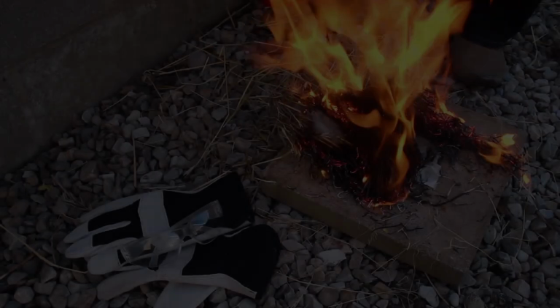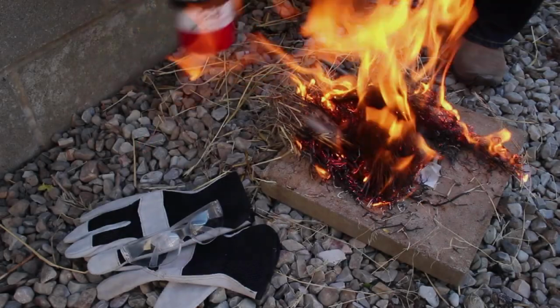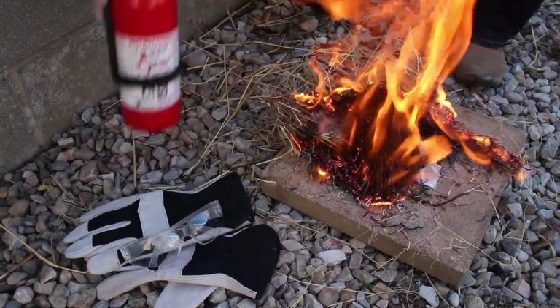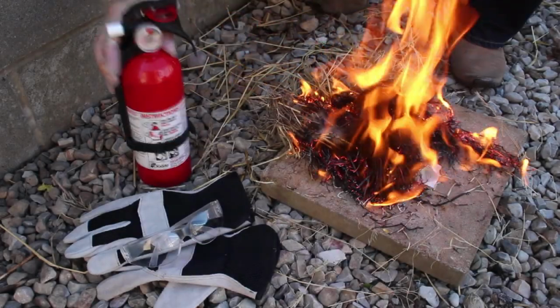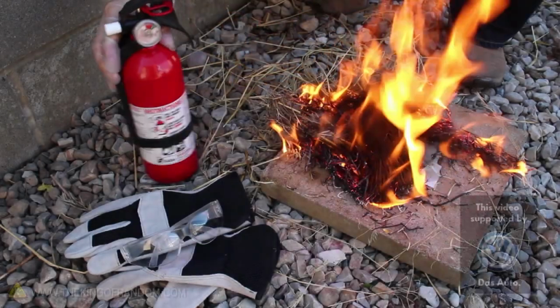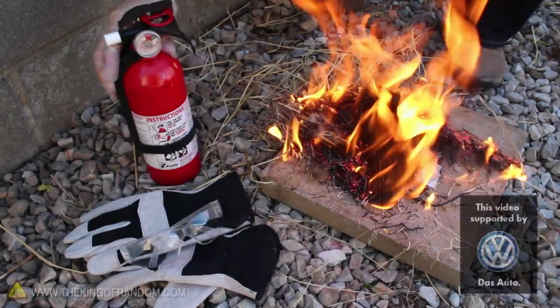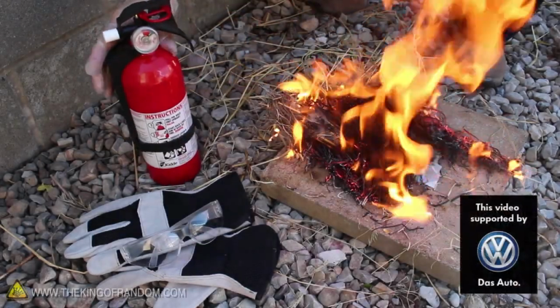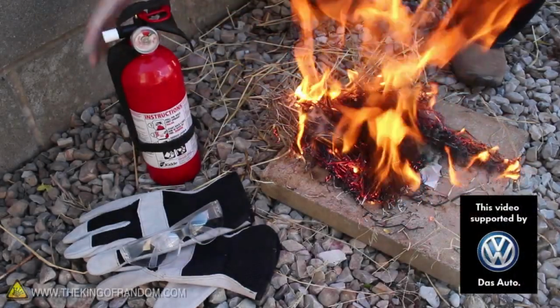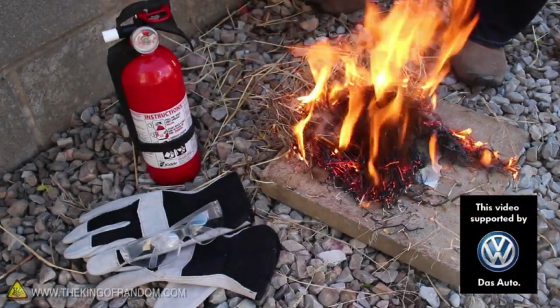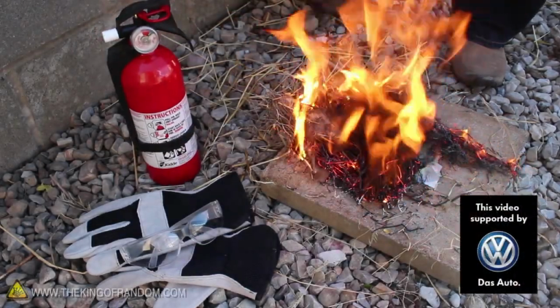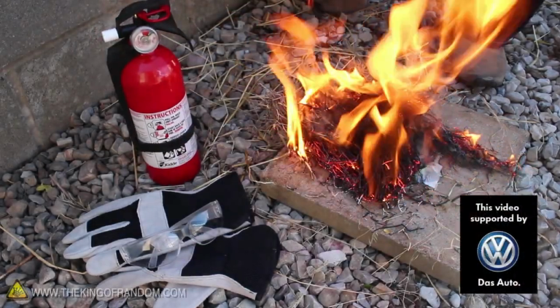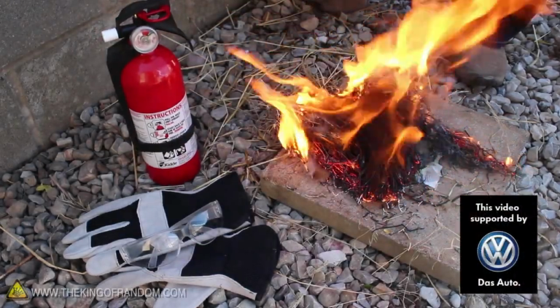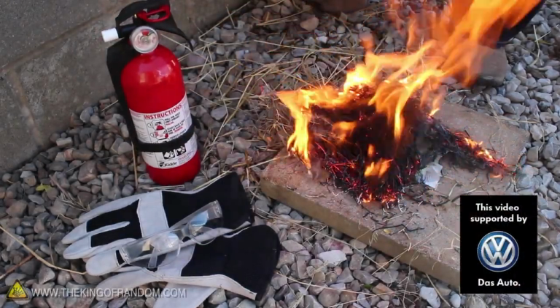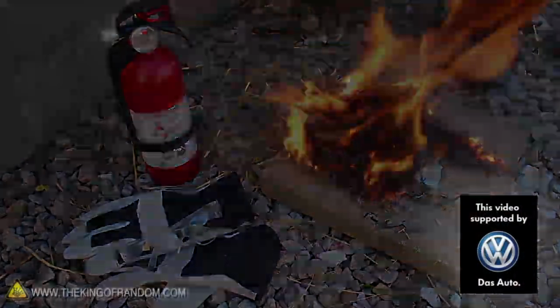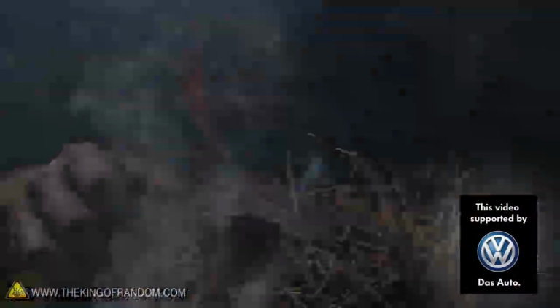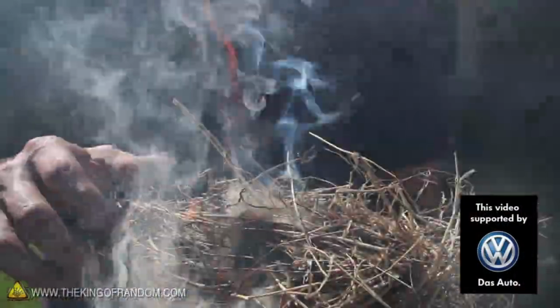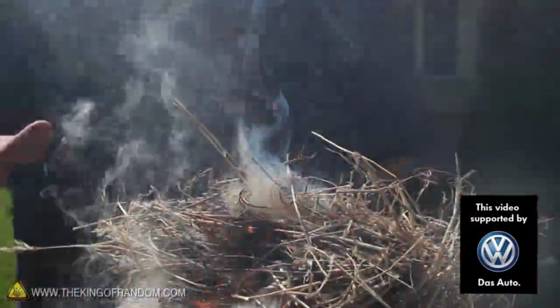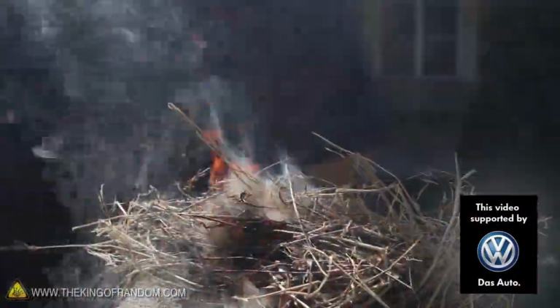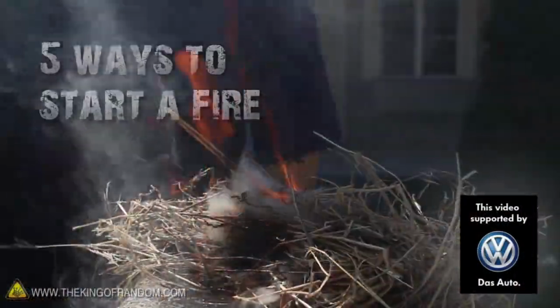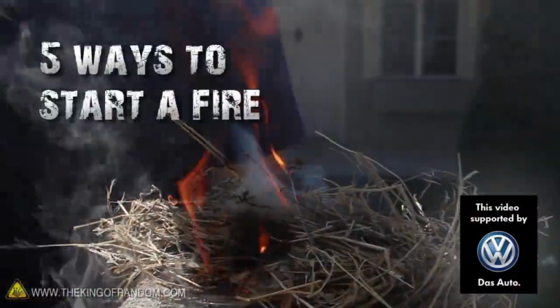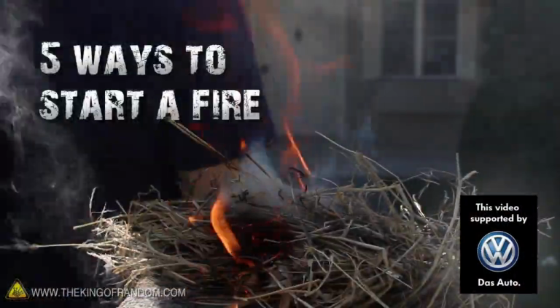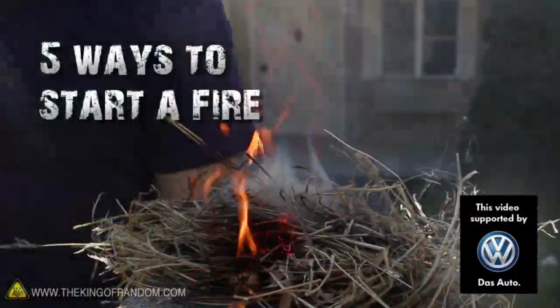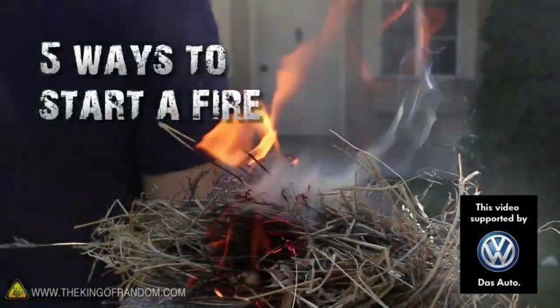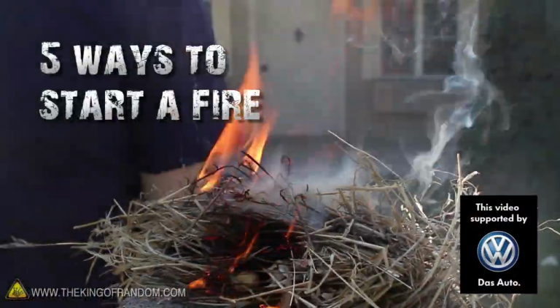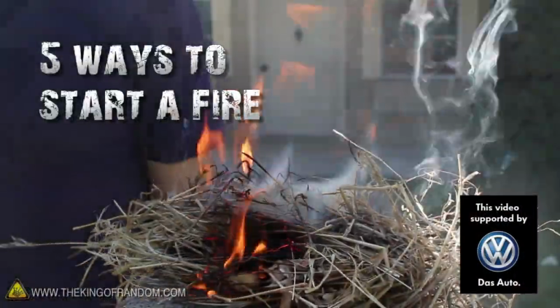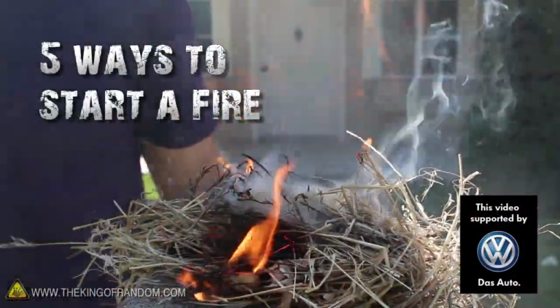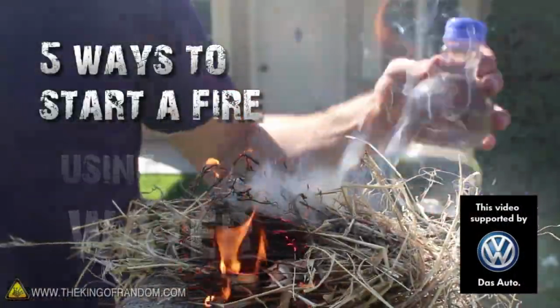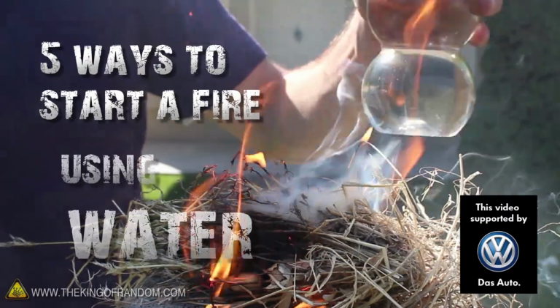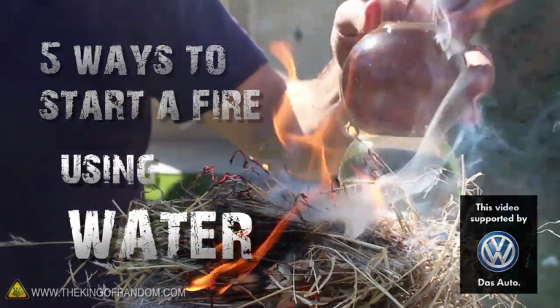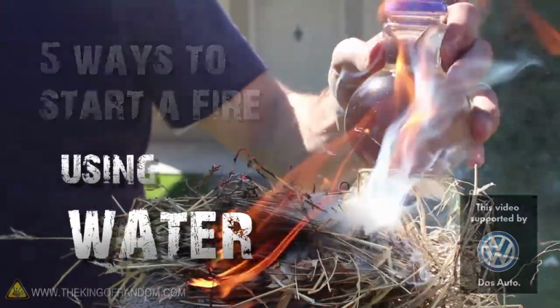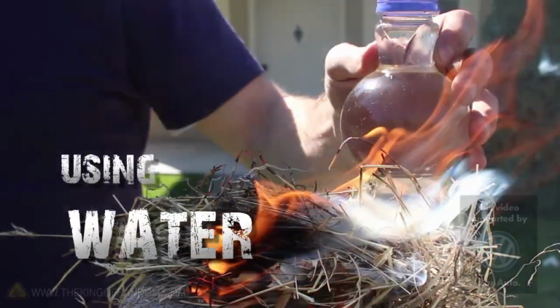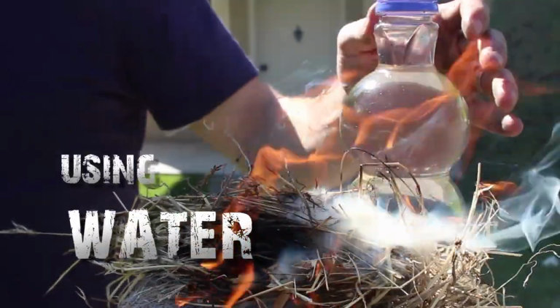Get your gloves and safety equipment, because in this project we're exploring 5 ways to start a fire using water.